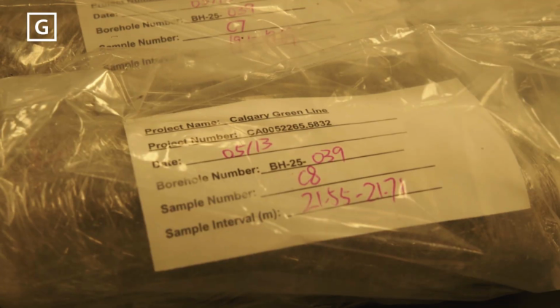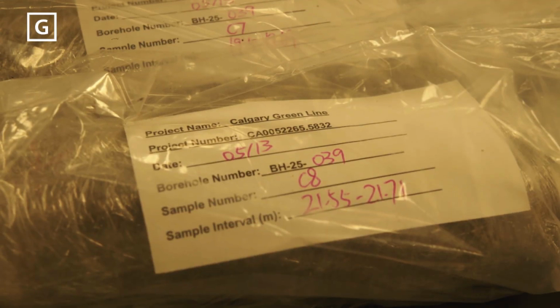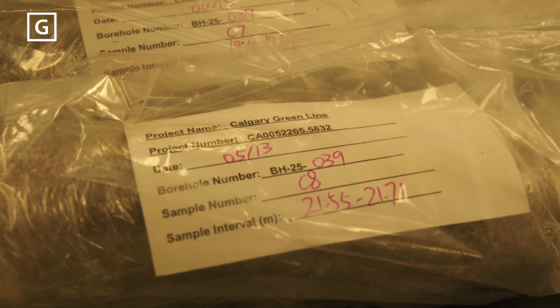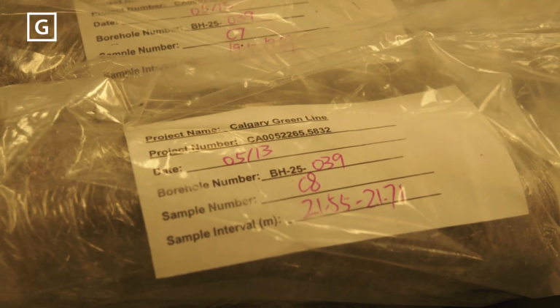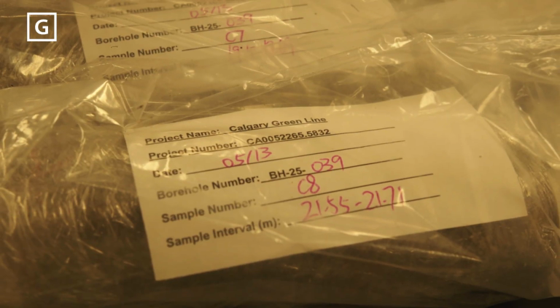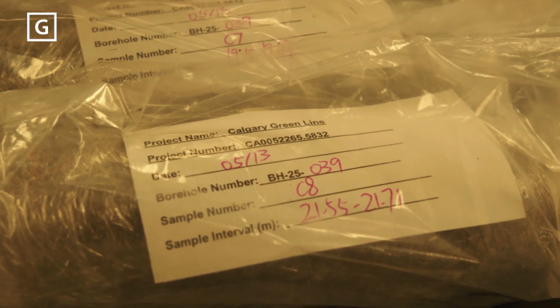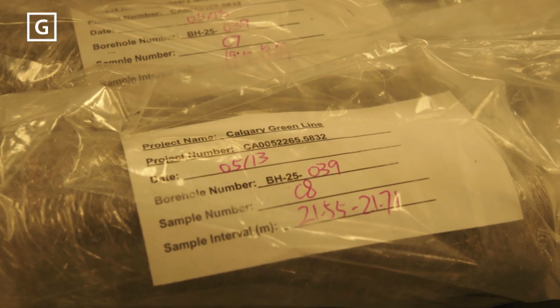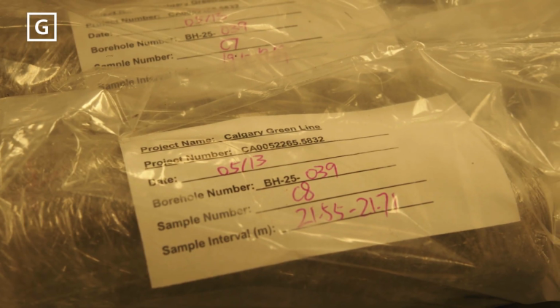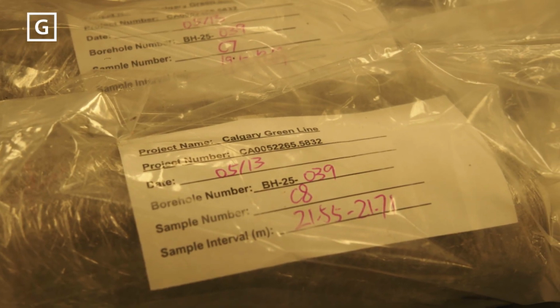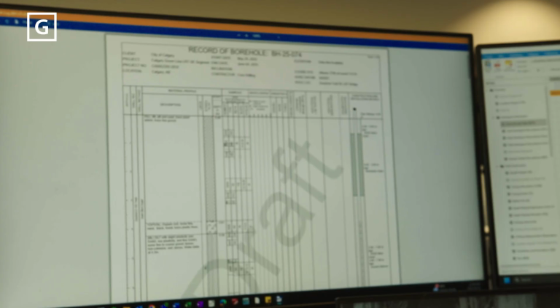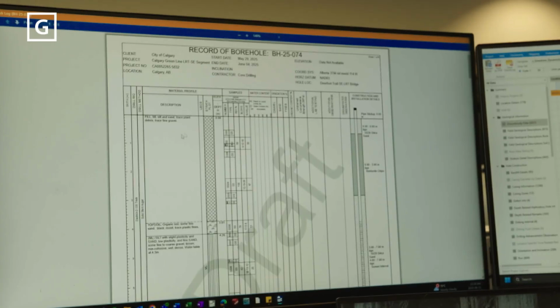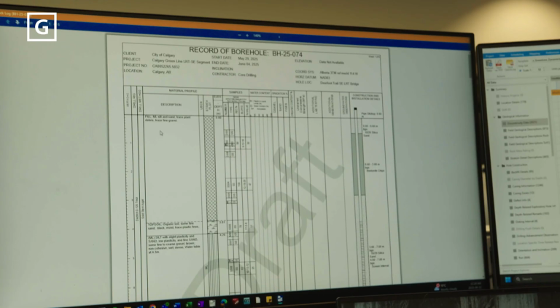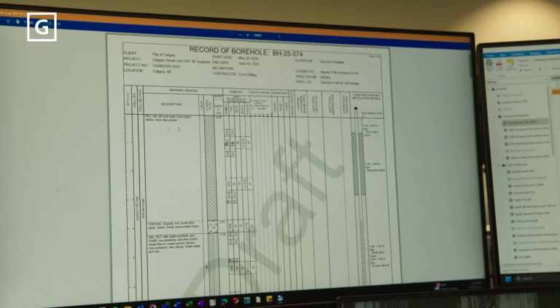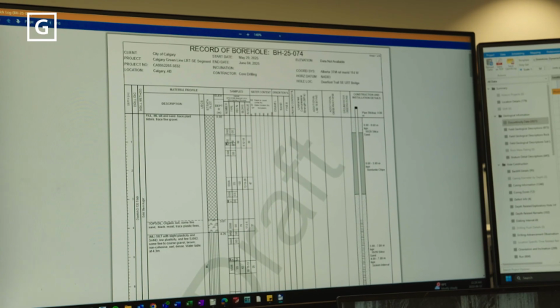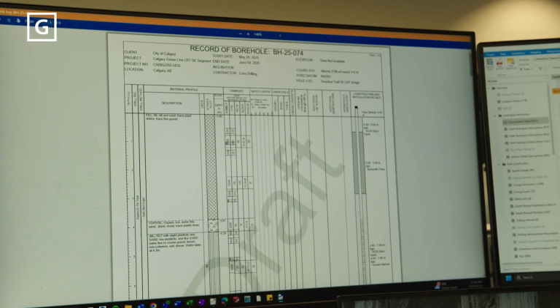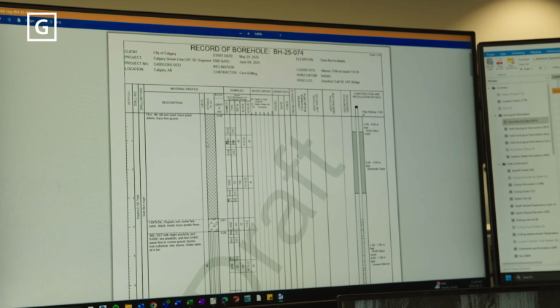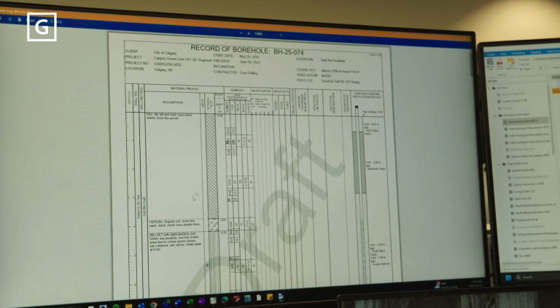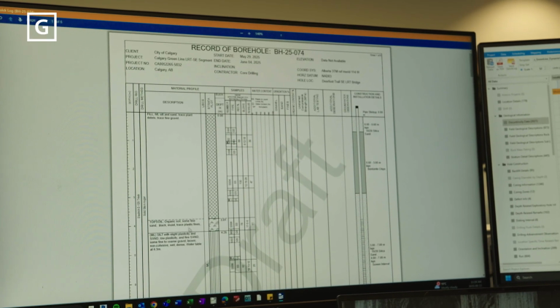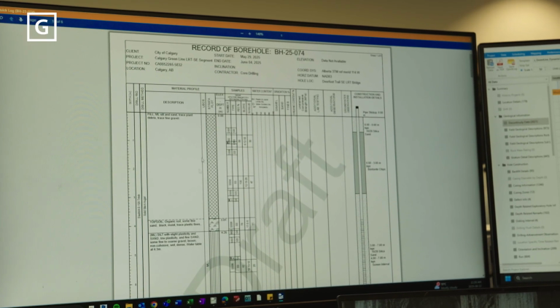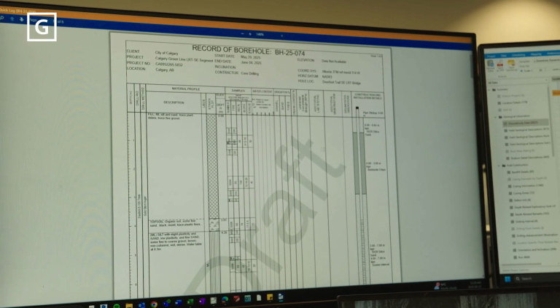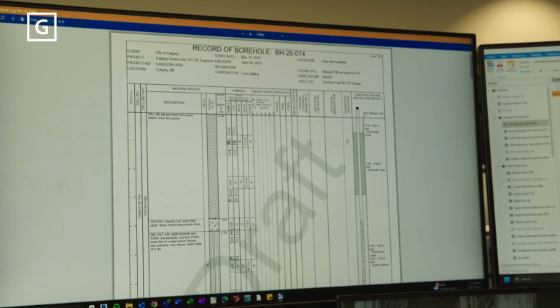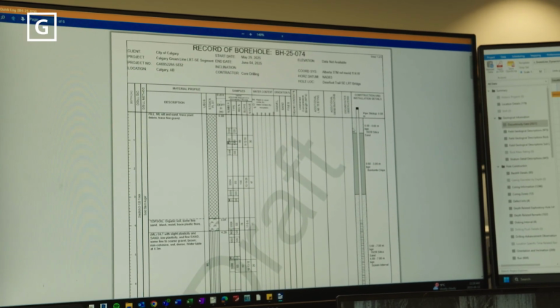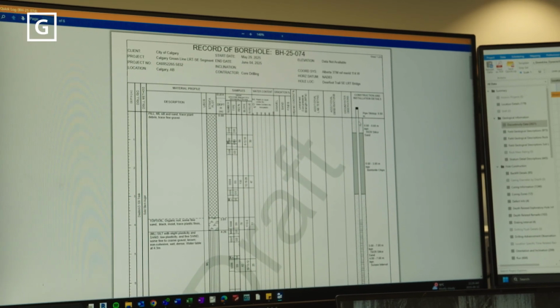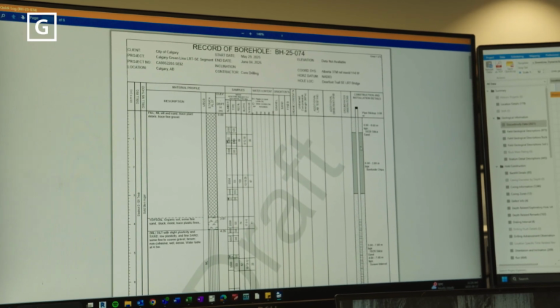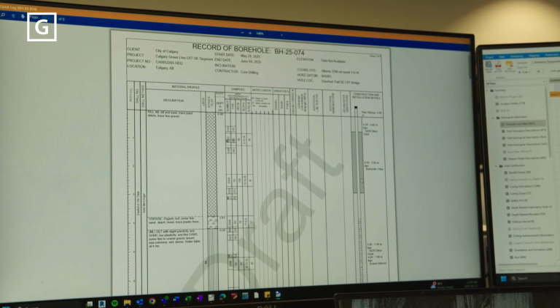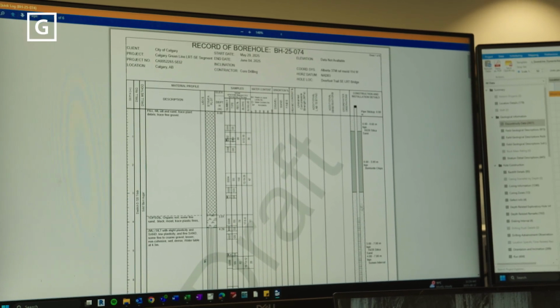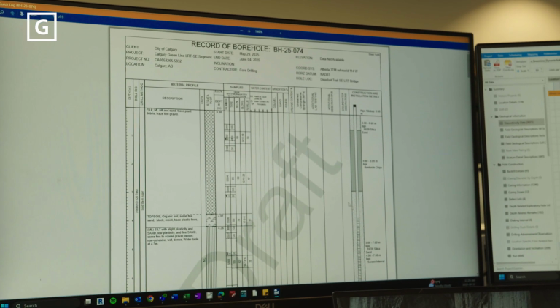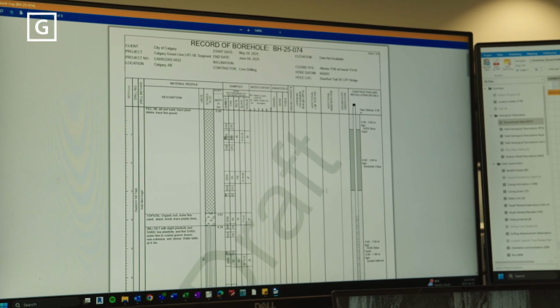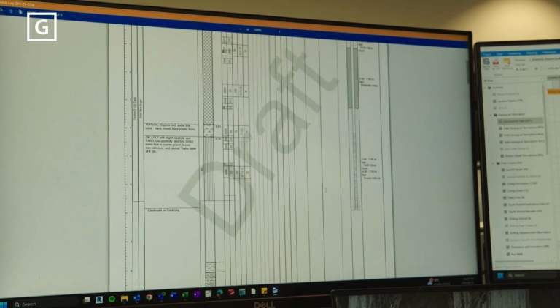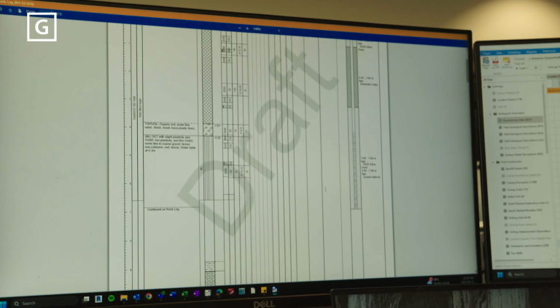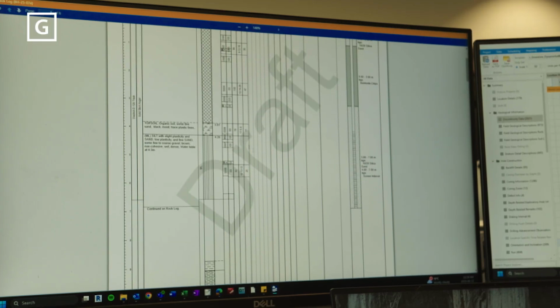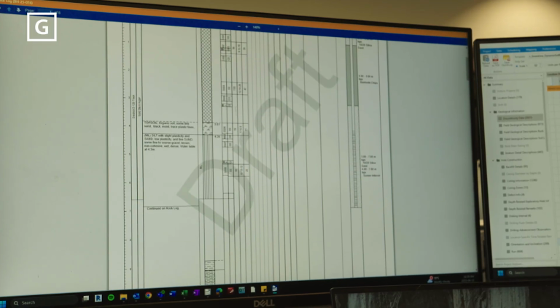Once the results come back, a comprehensive geotechnical report is created, which helps with the design of a bridge's foundation.